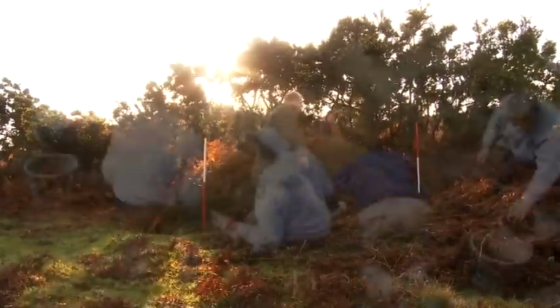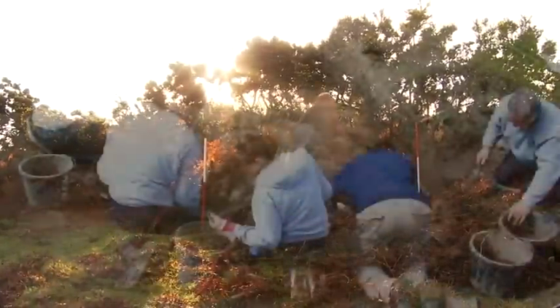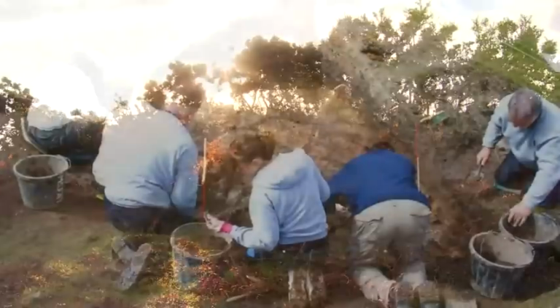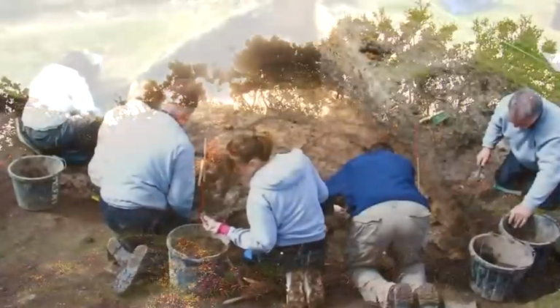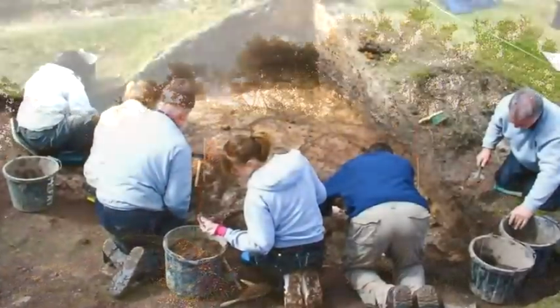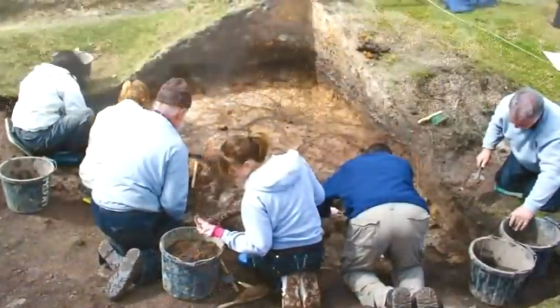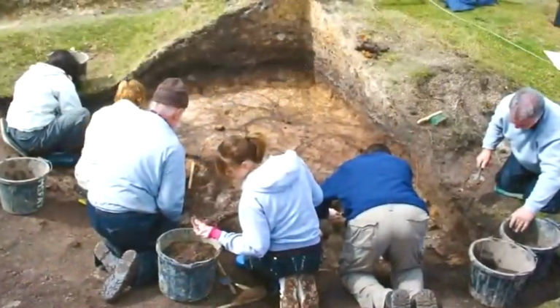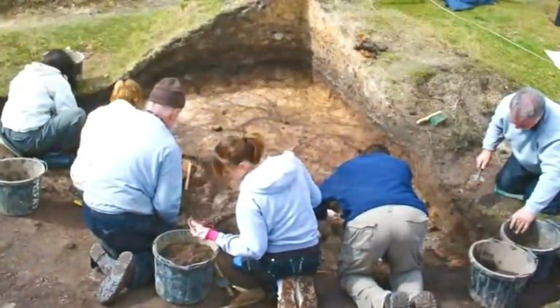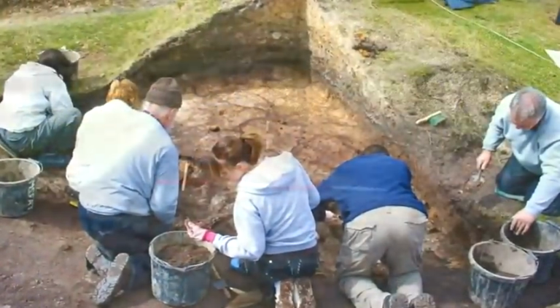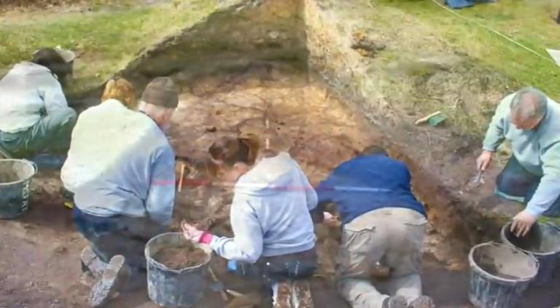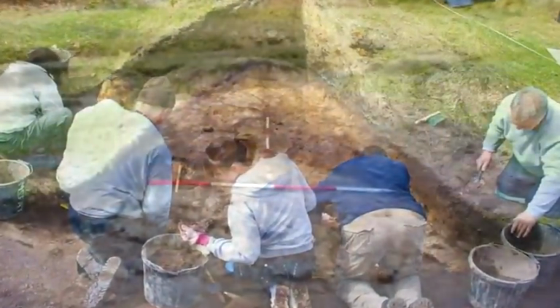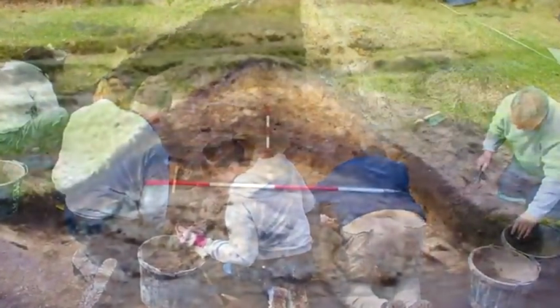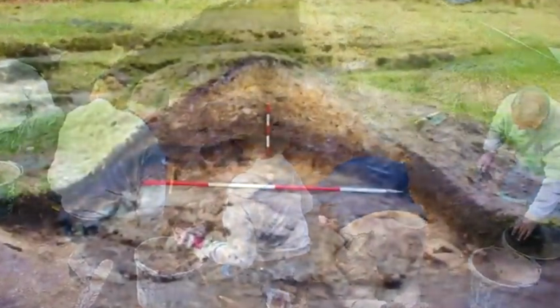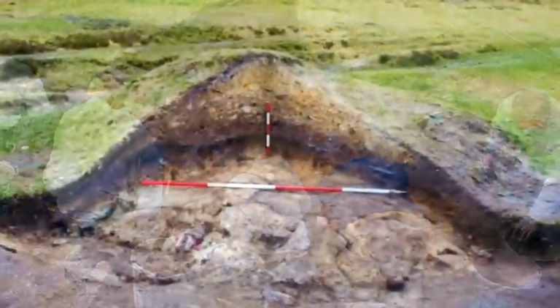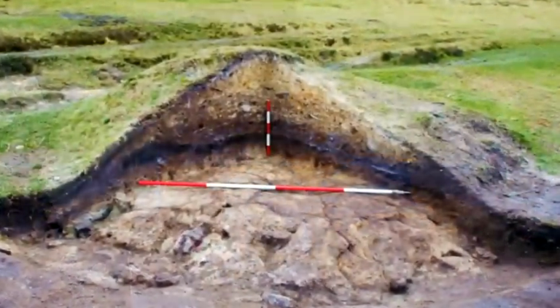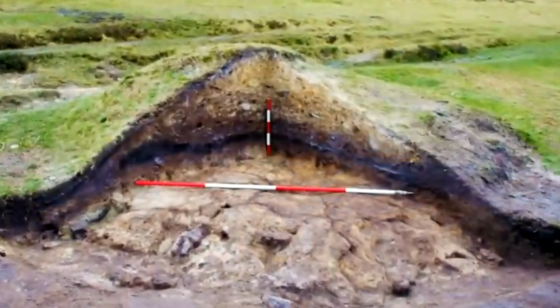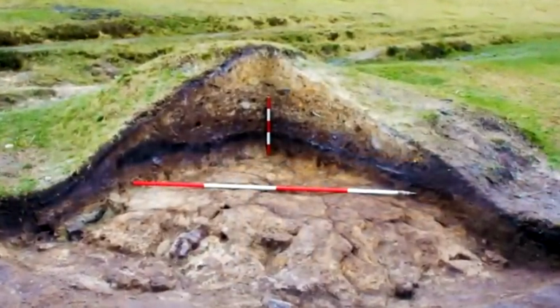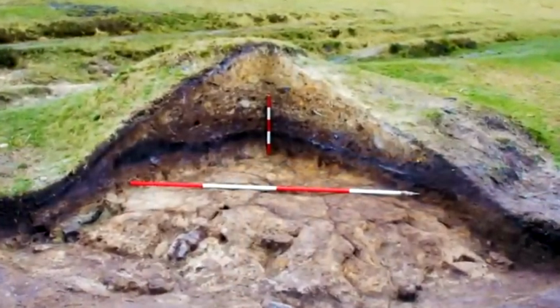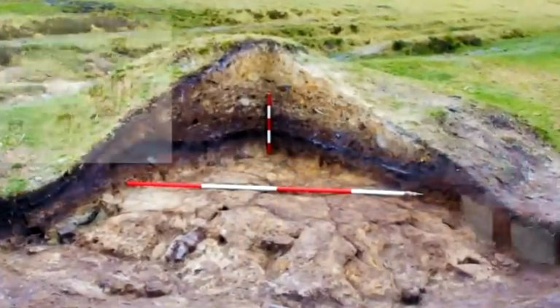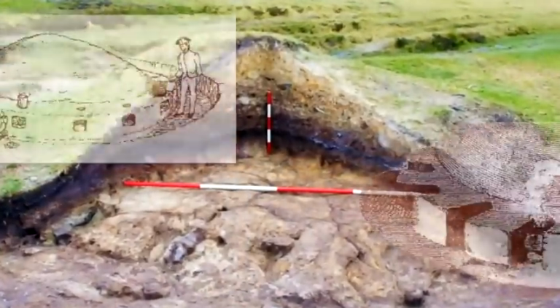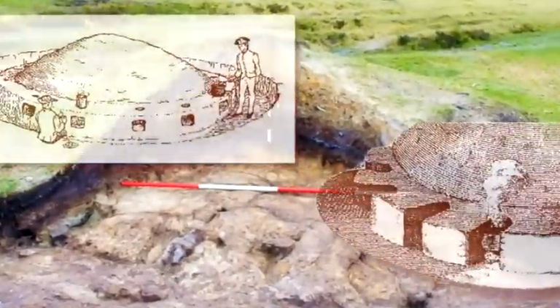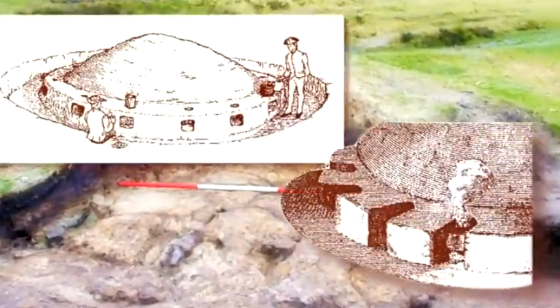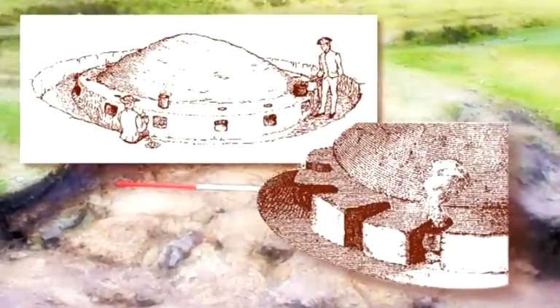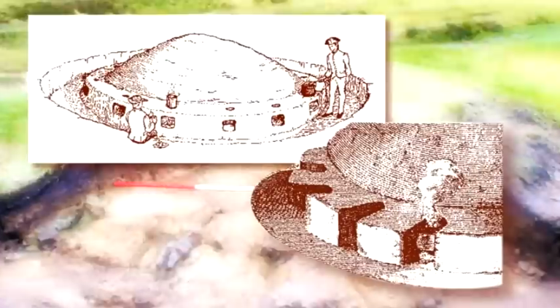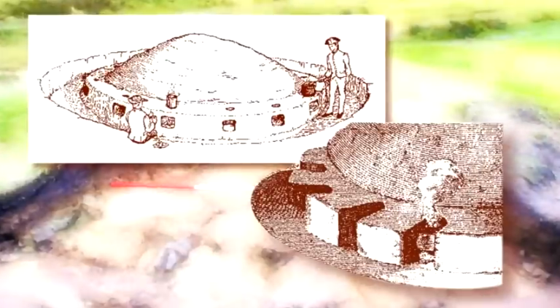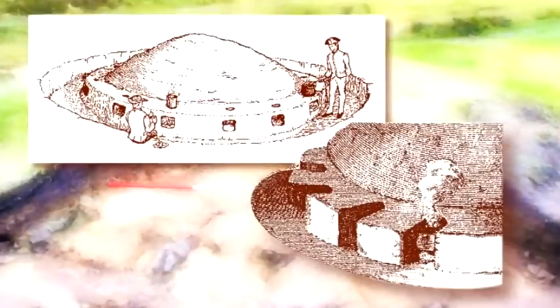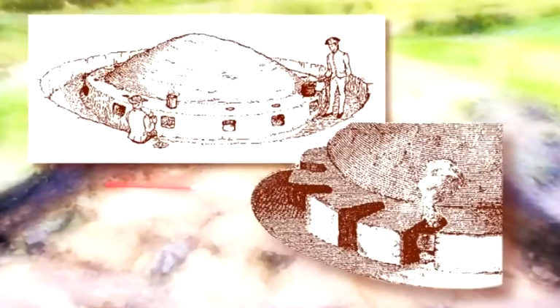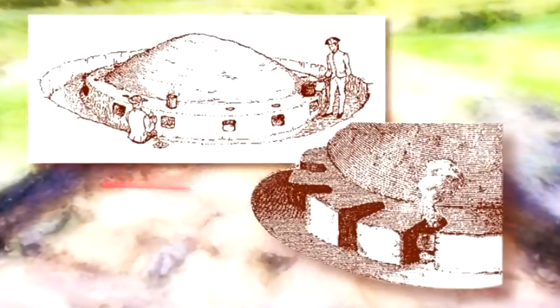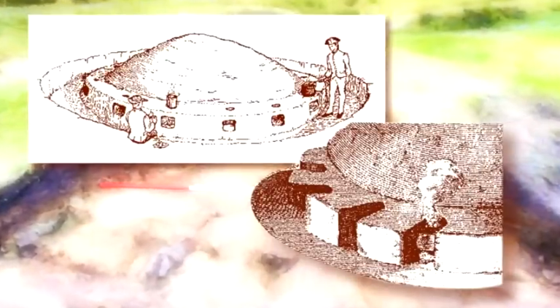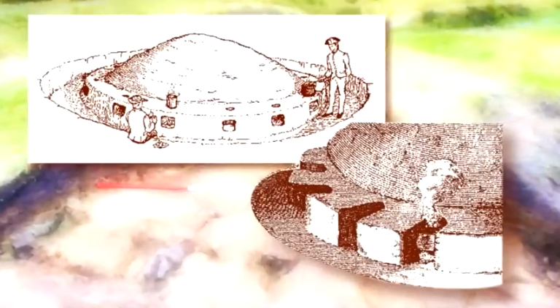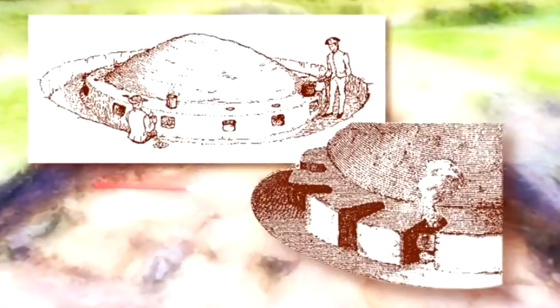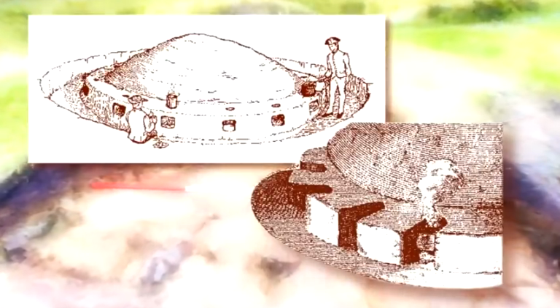One damaged mound, recently excavated, showed that a ditch enclosed the mound, and a number of small ovens were cut into the mound.